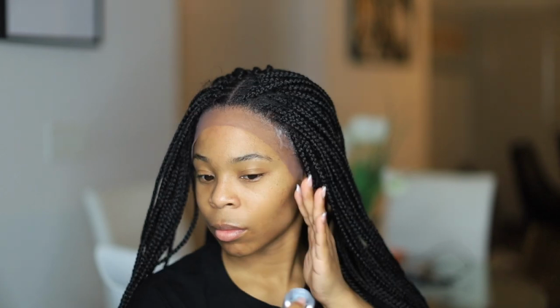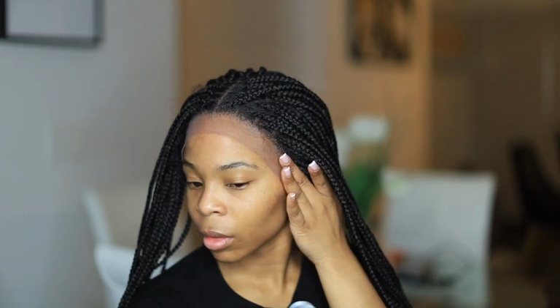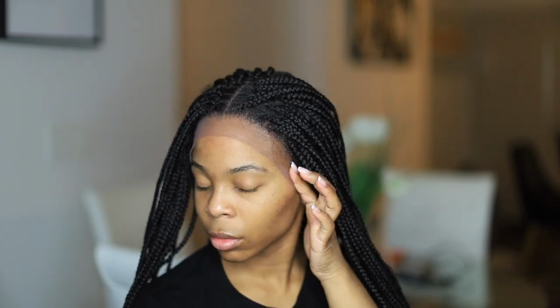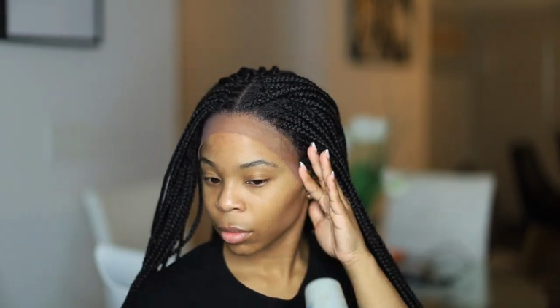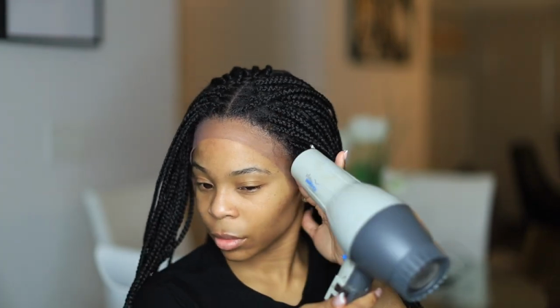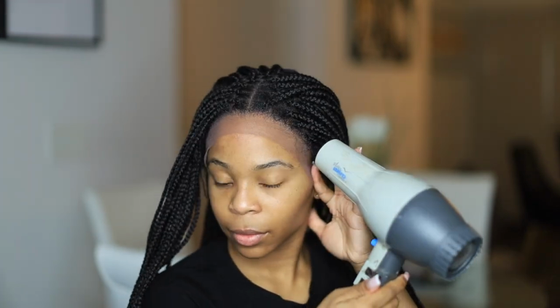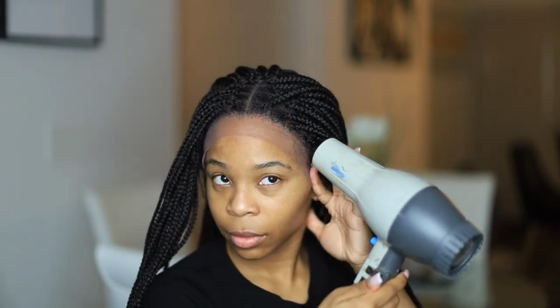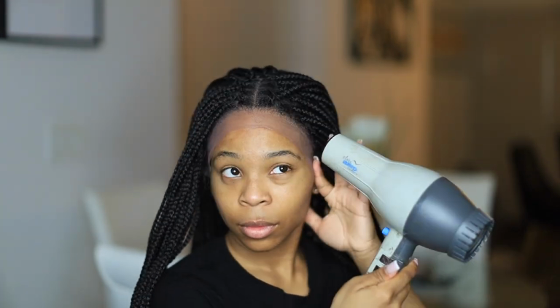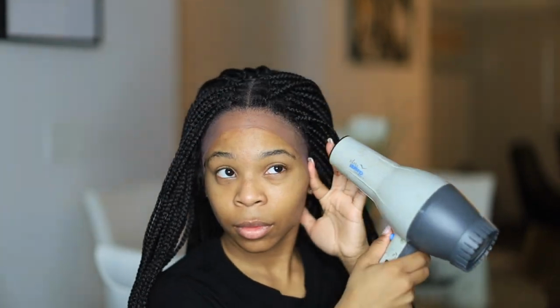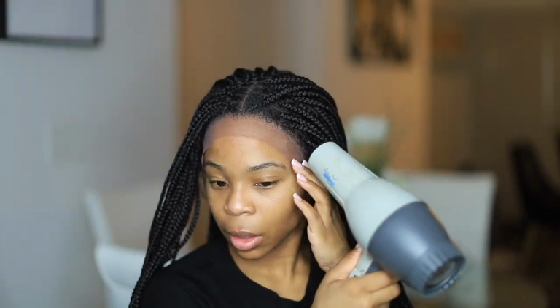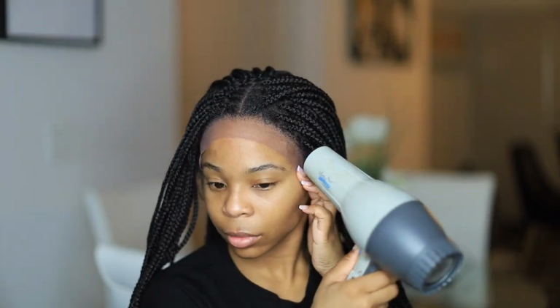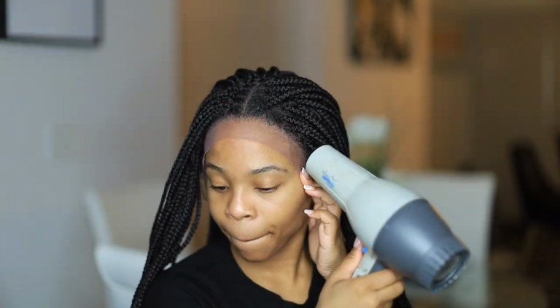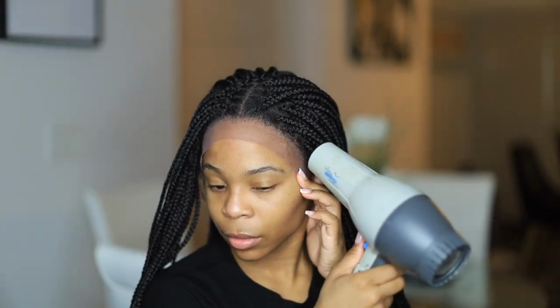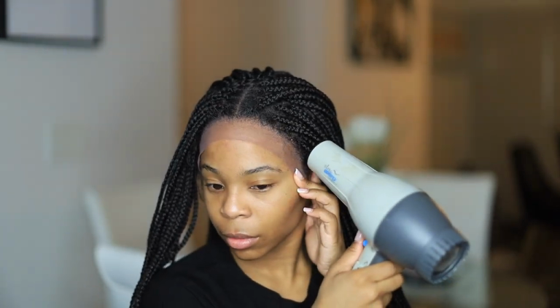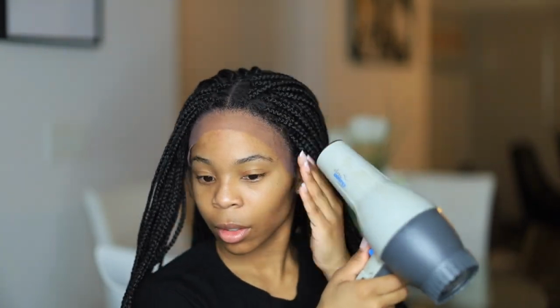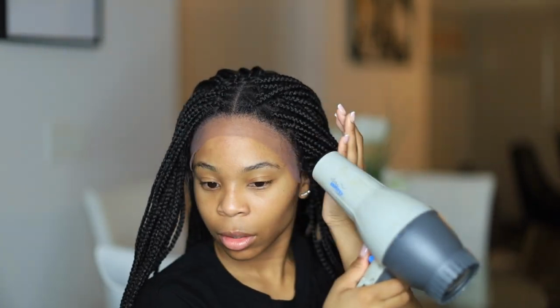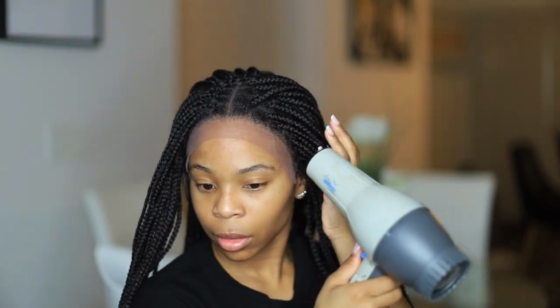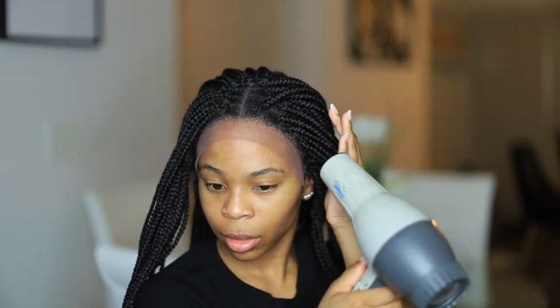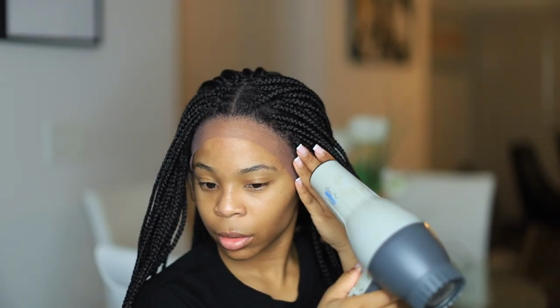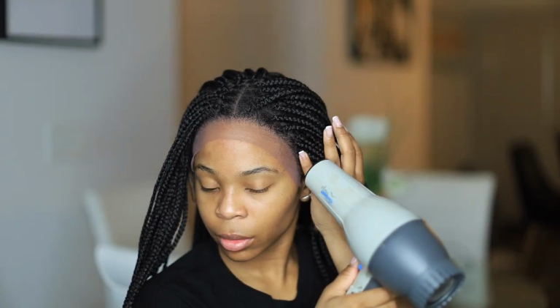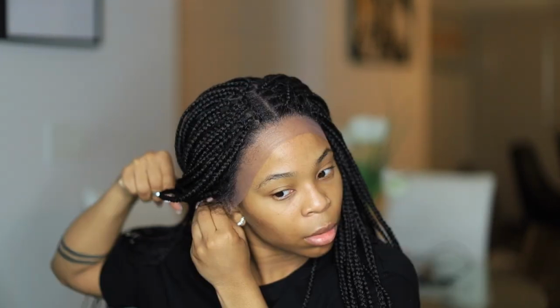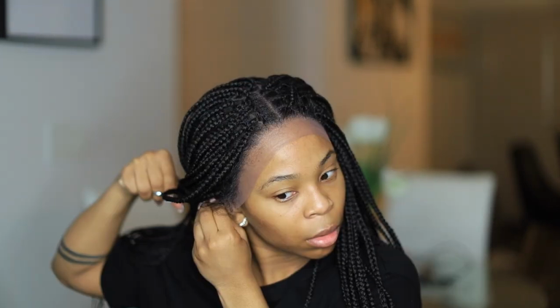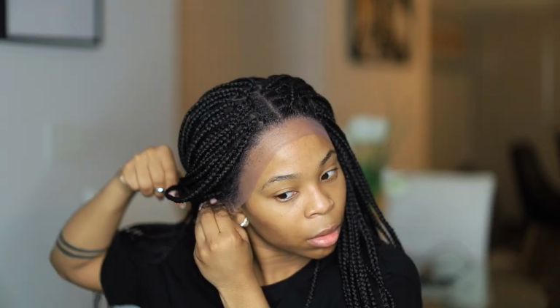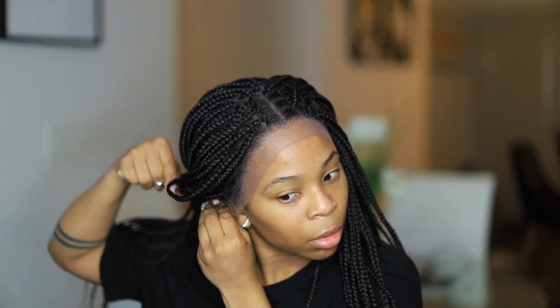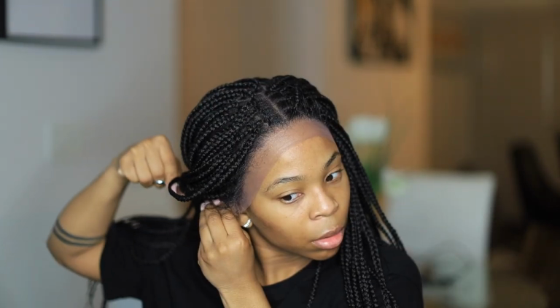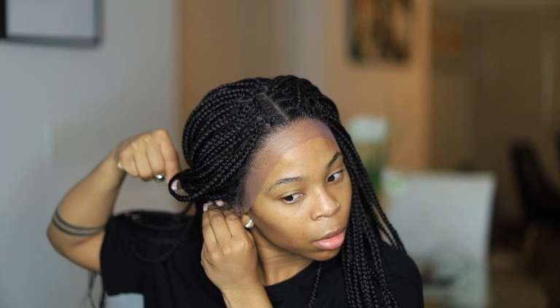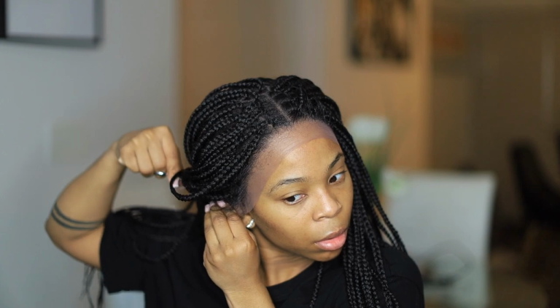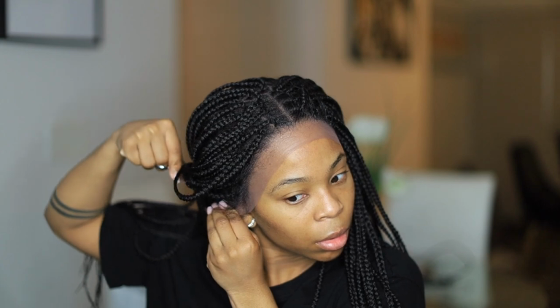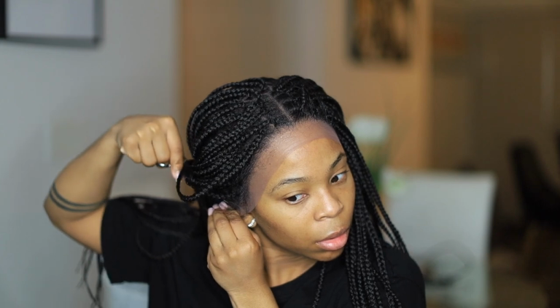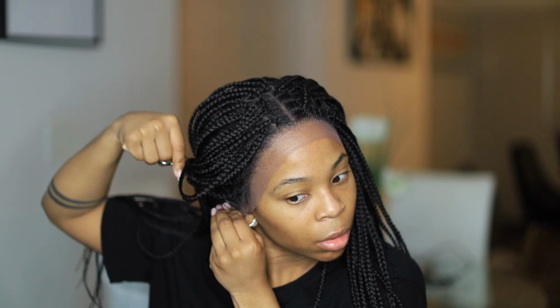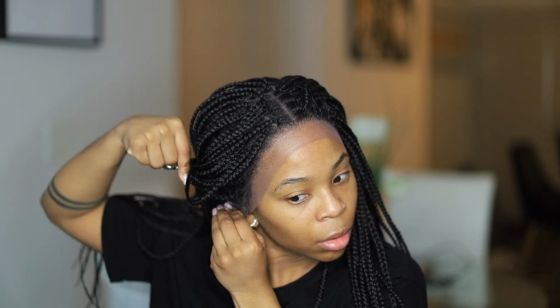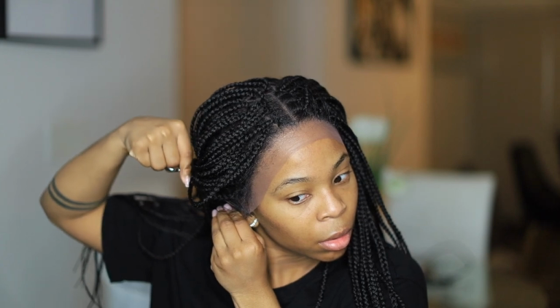Remember: don't cut too high up, because then the lace will be too little and you're gonna see your edges.